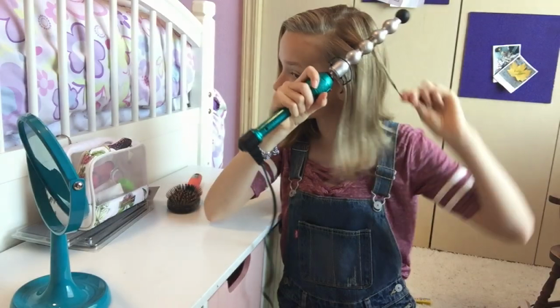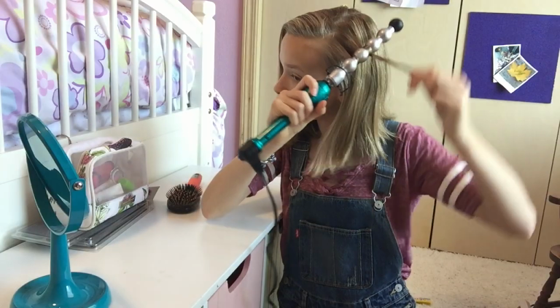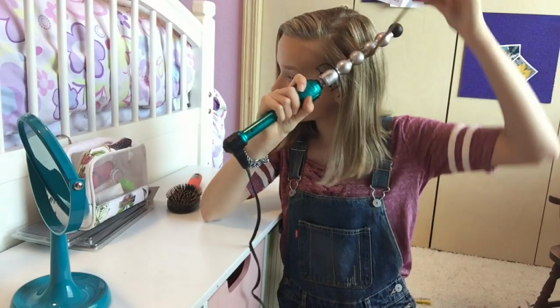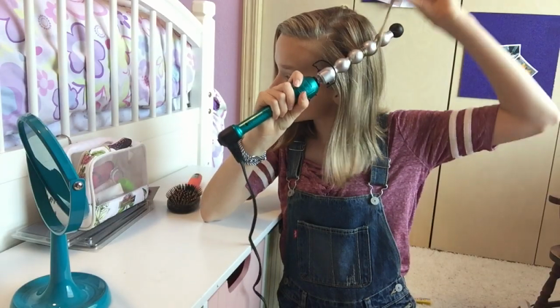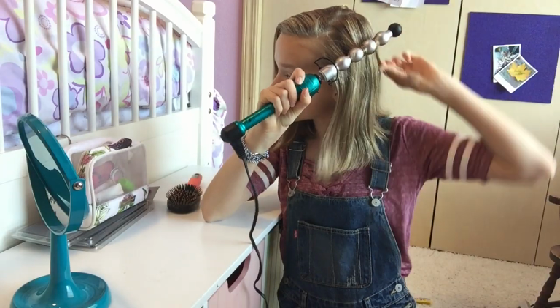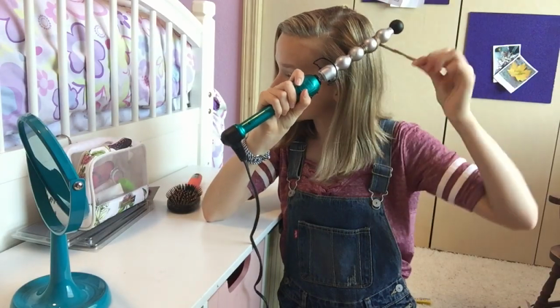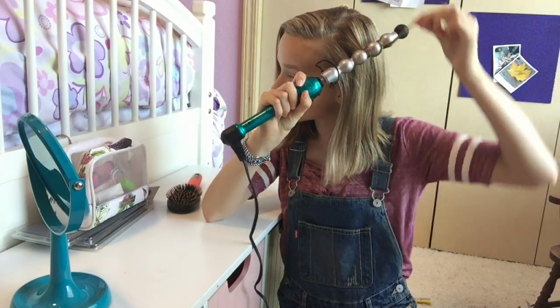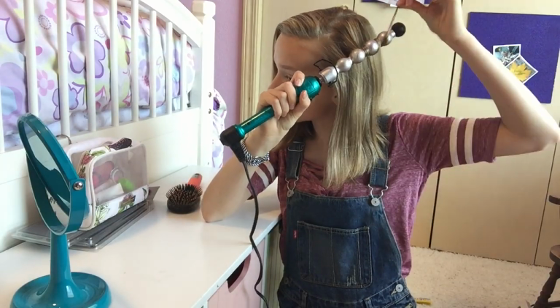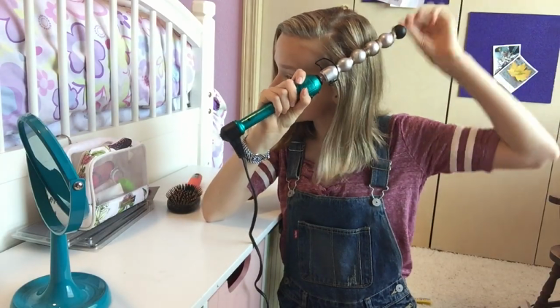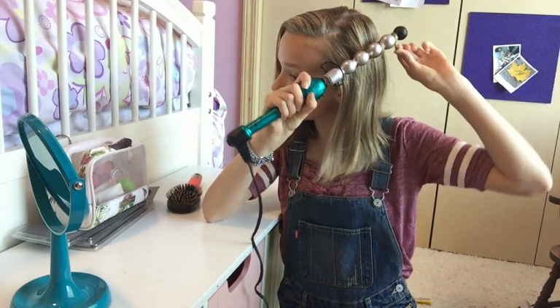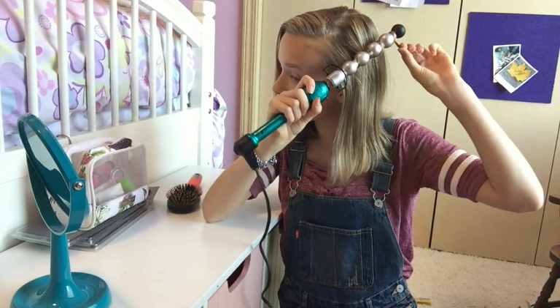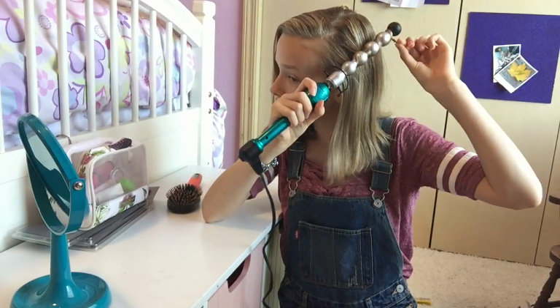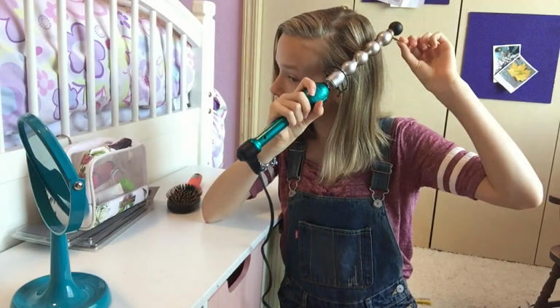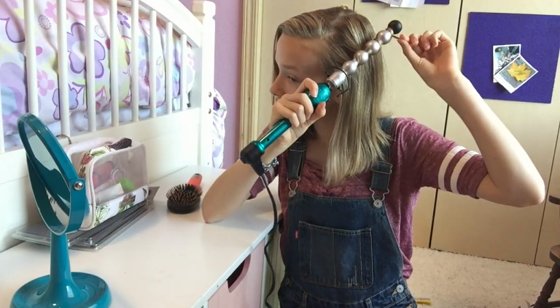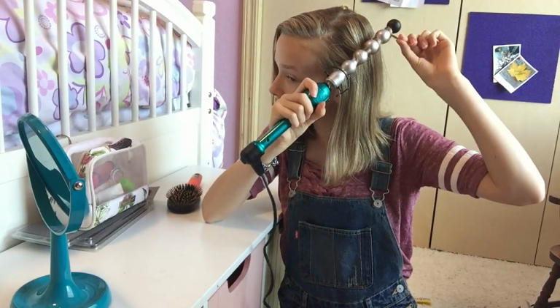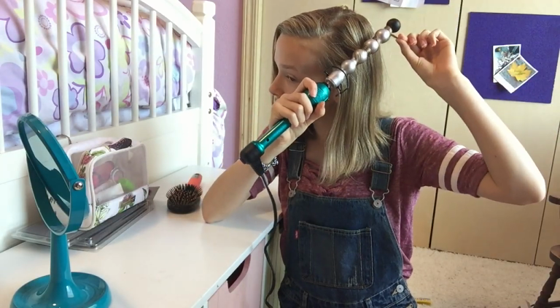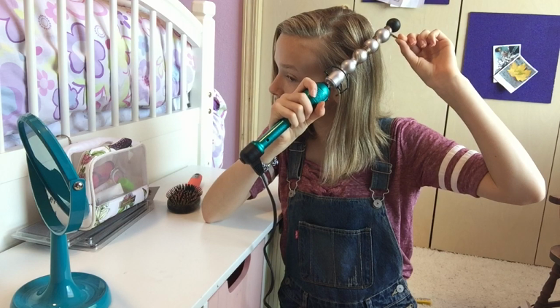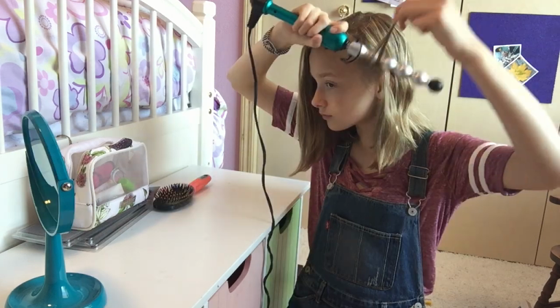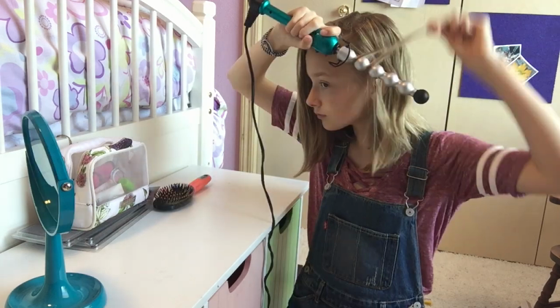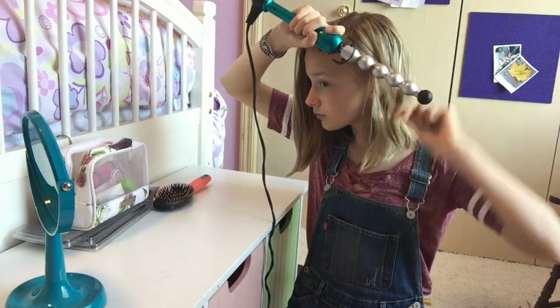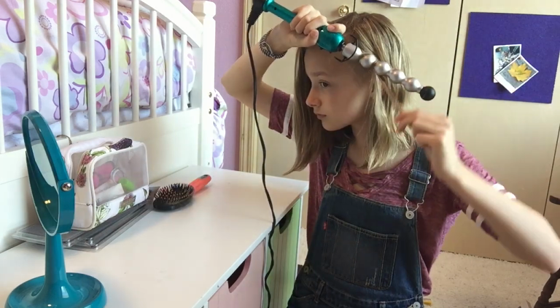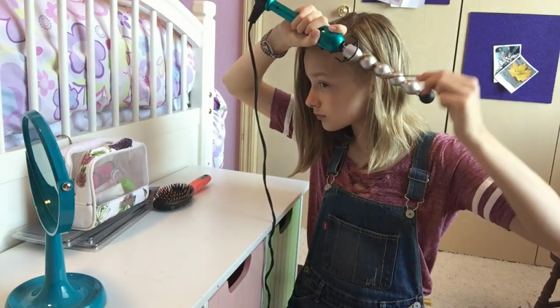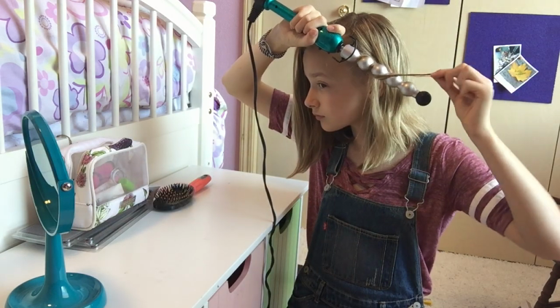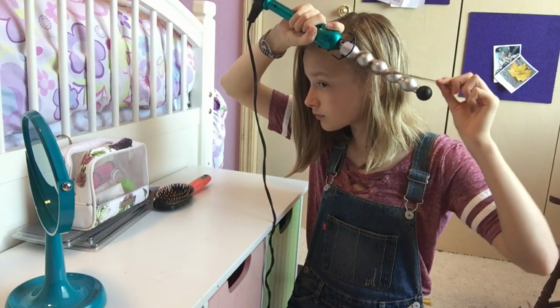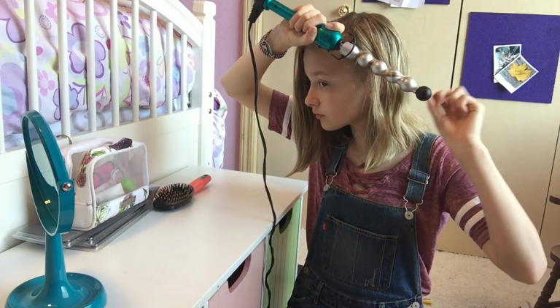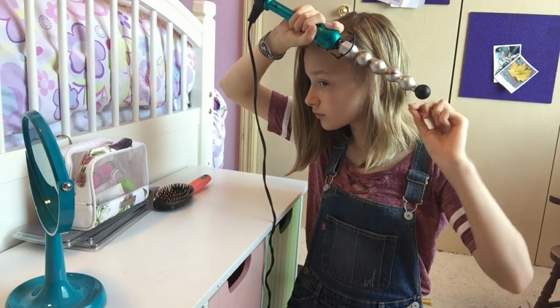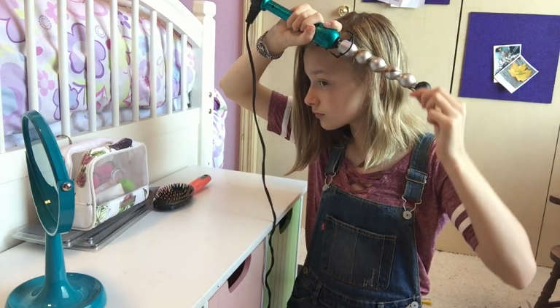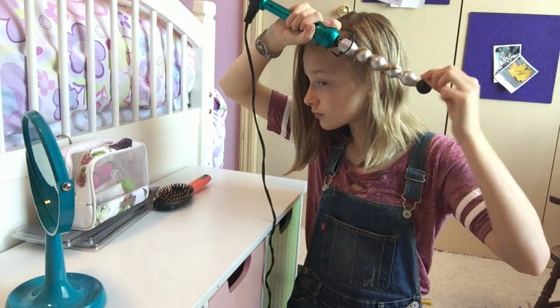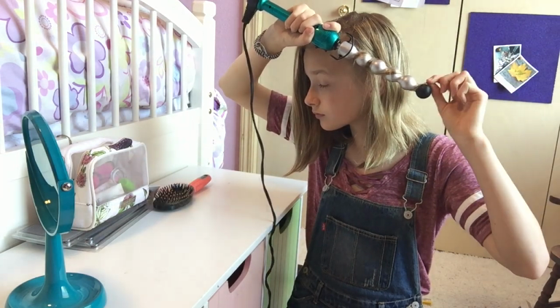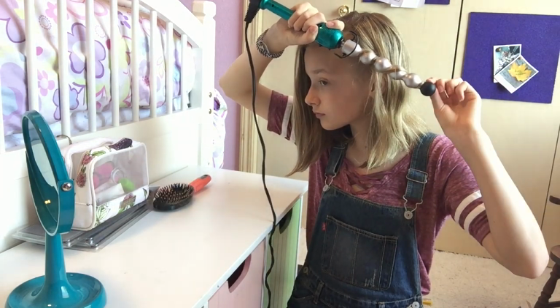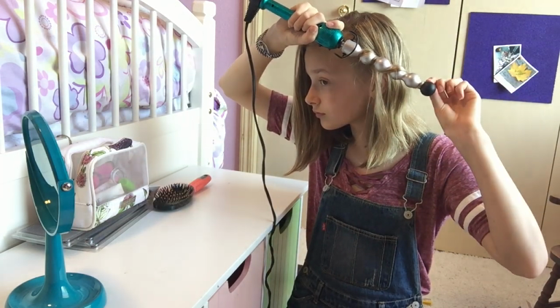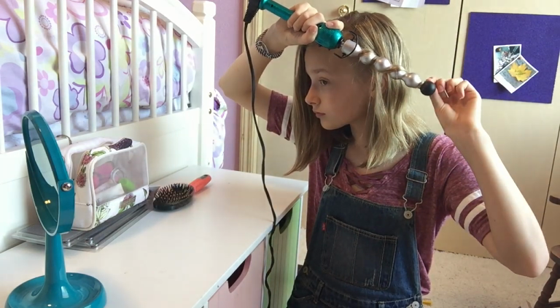My go-to hairstyle is definitely curling my hair, and I'm using a bumpy wand from Bedhead in case you're wondering.